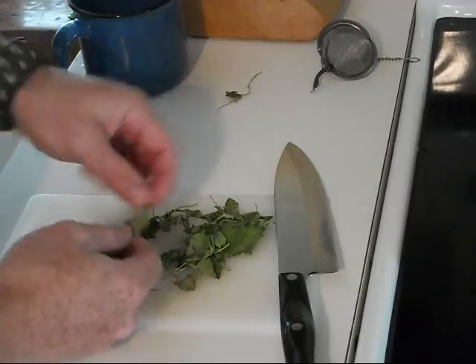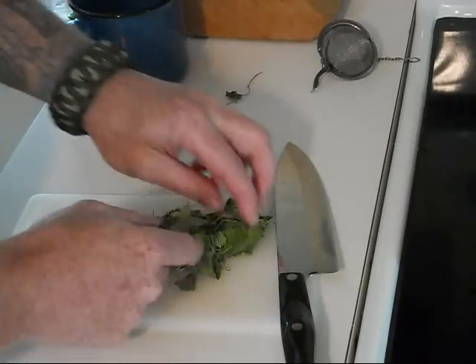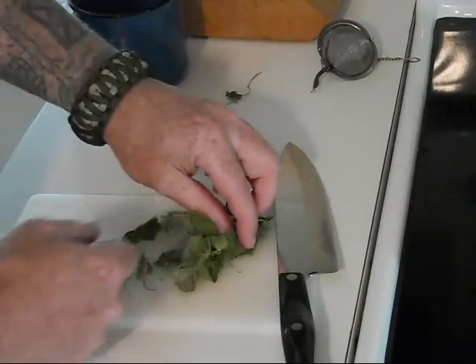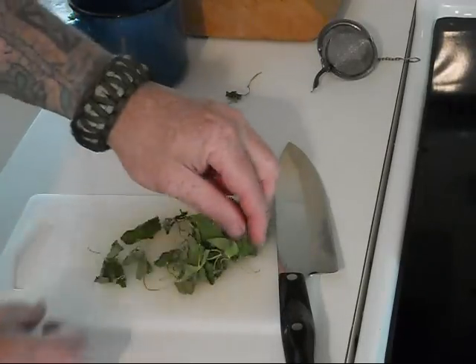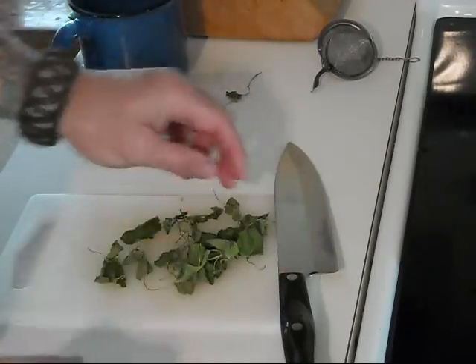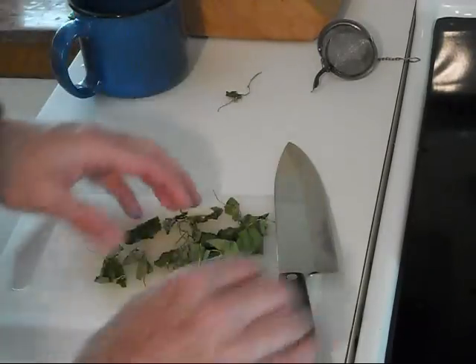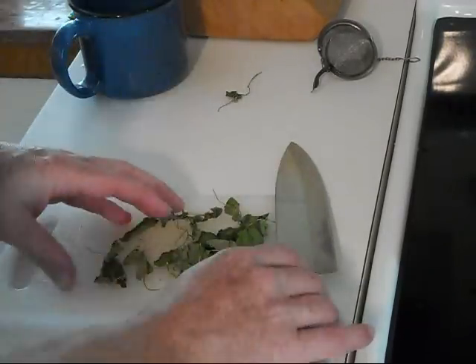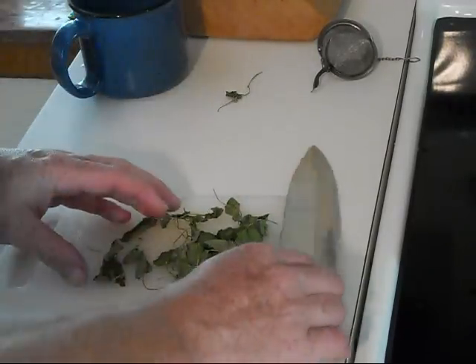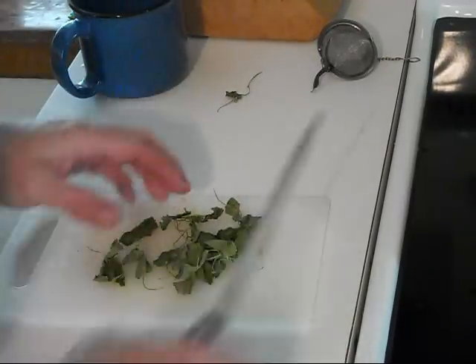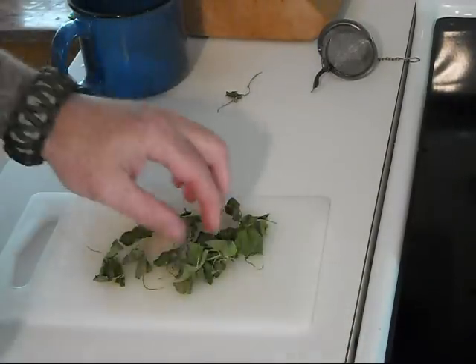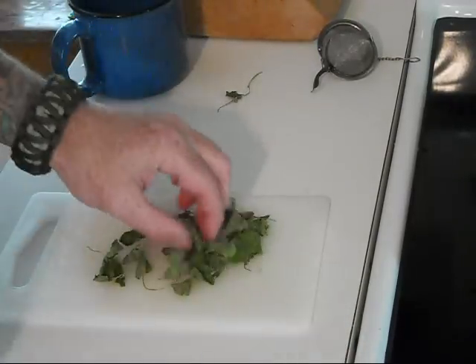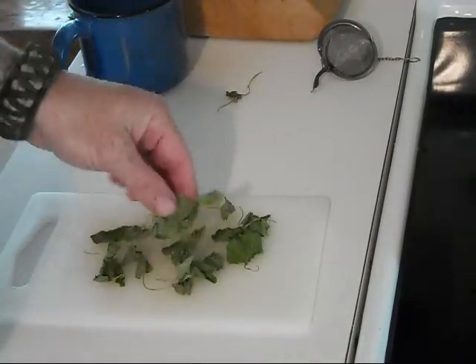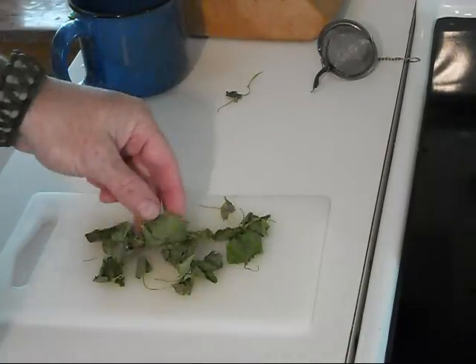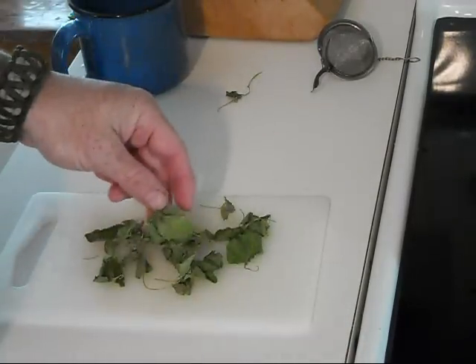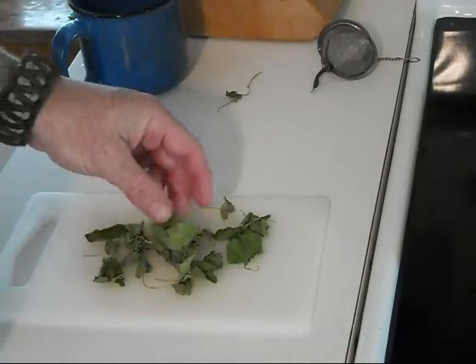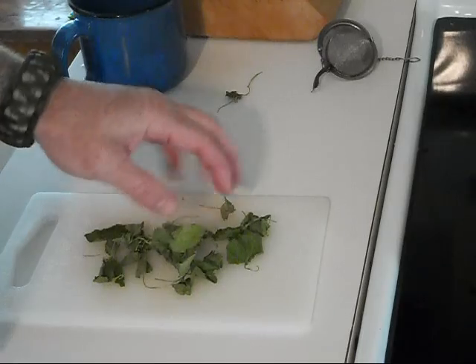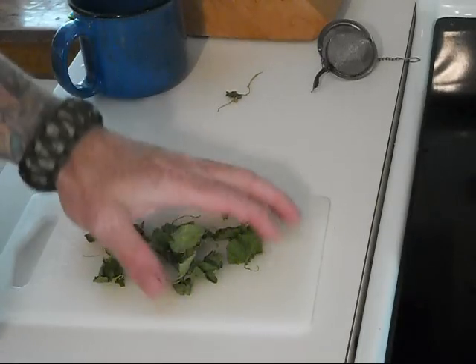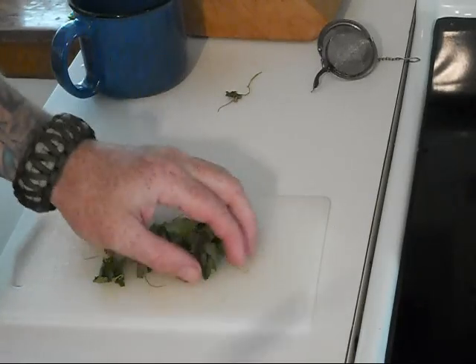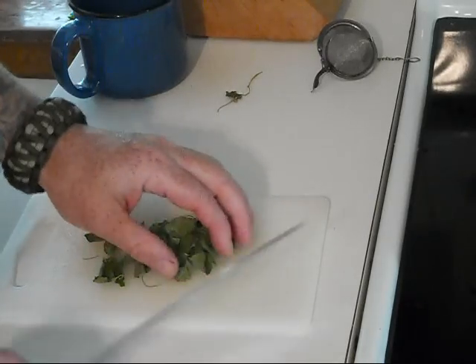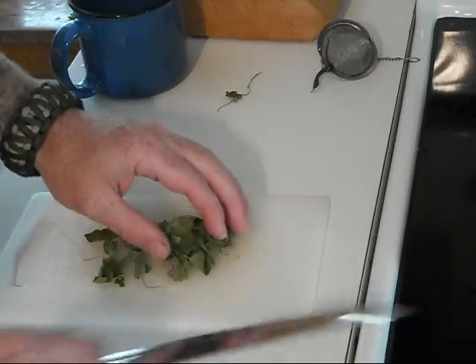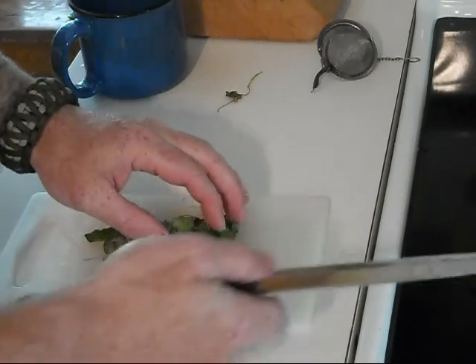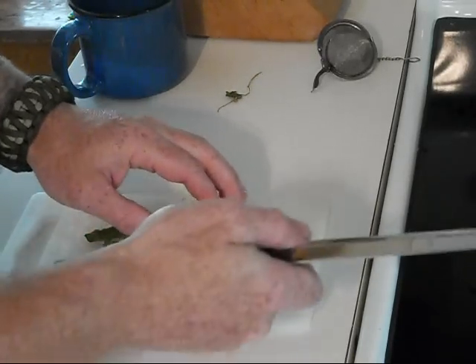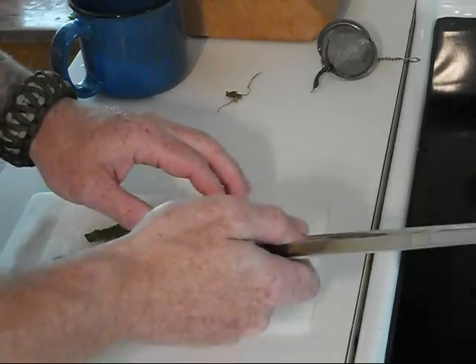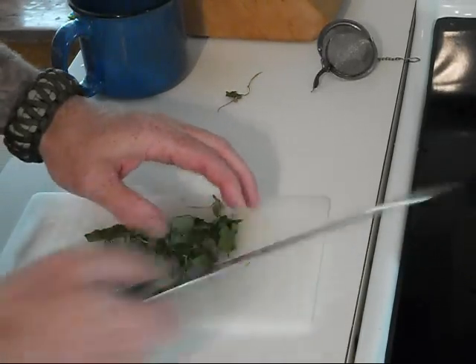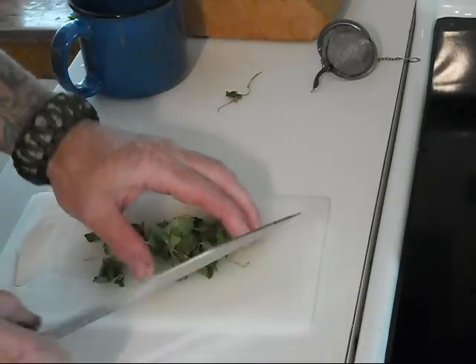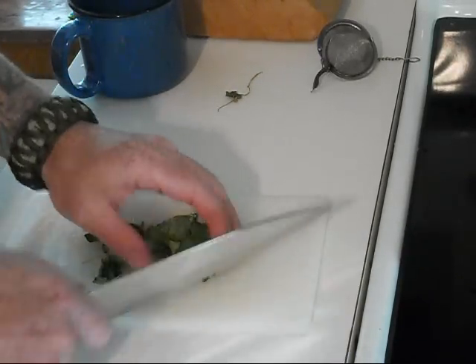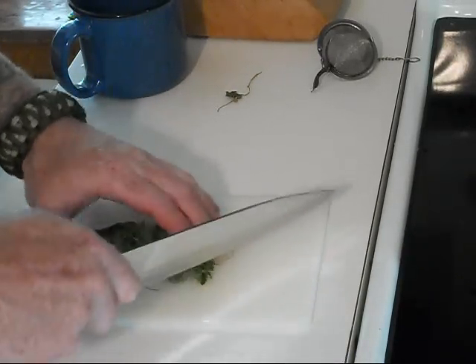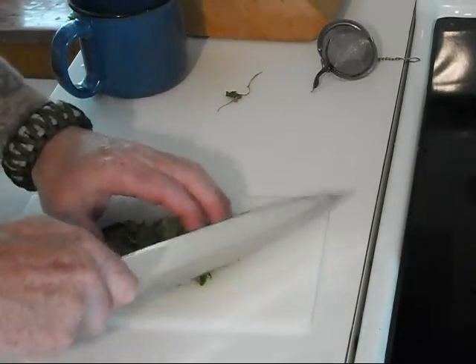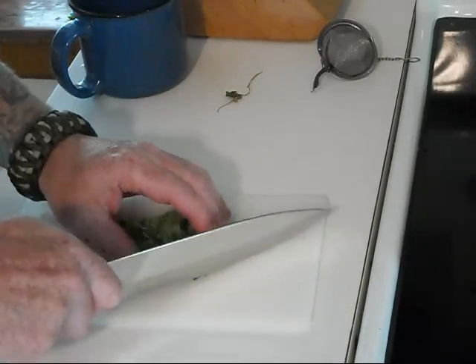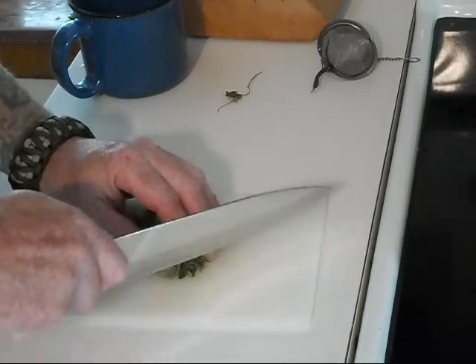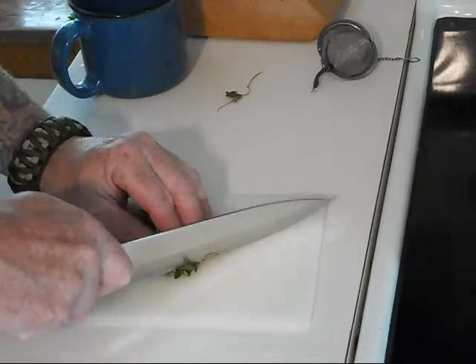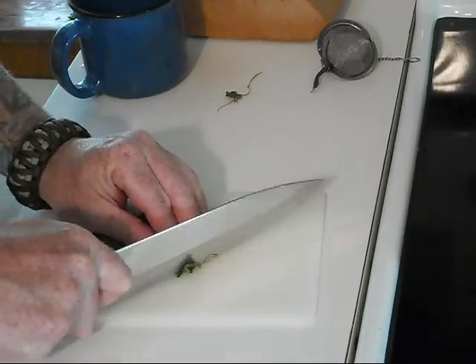We've got the leaves here and we dried them out. I'm going to go ahead and cut these leaves up. I've got my pot on.